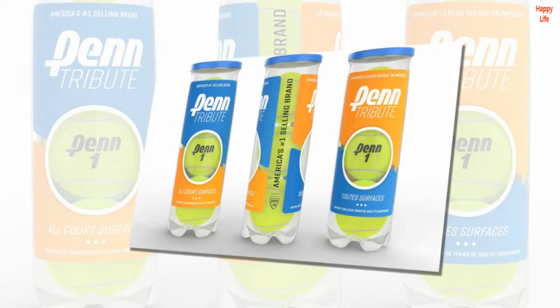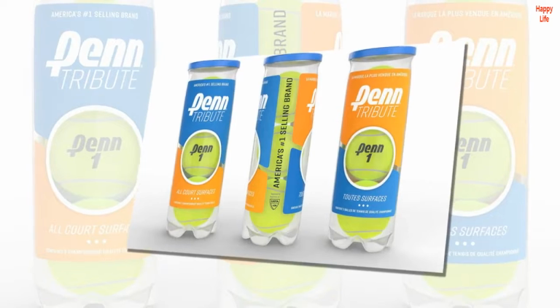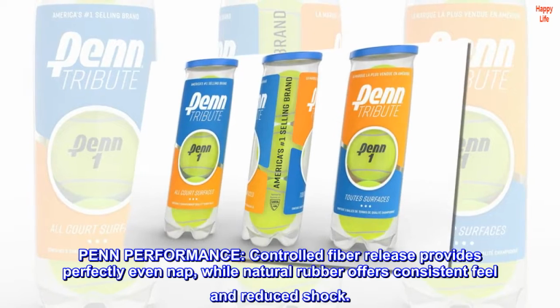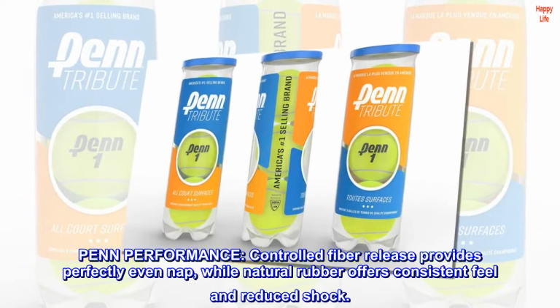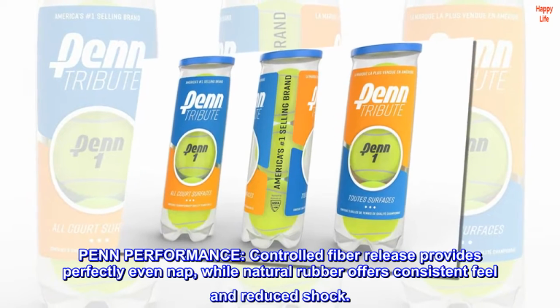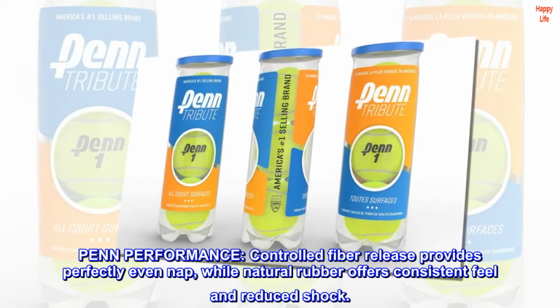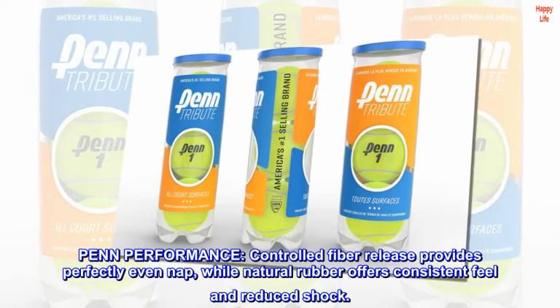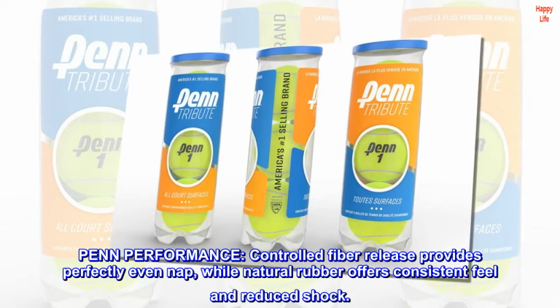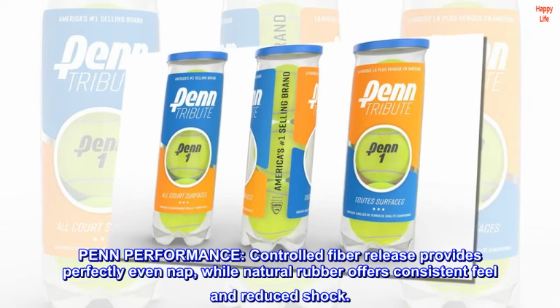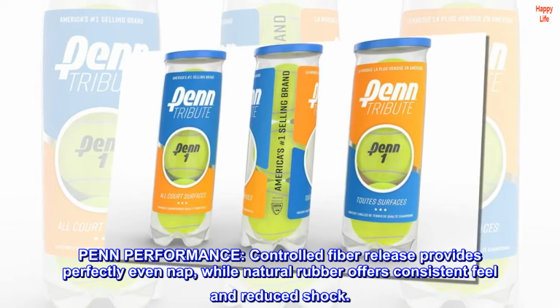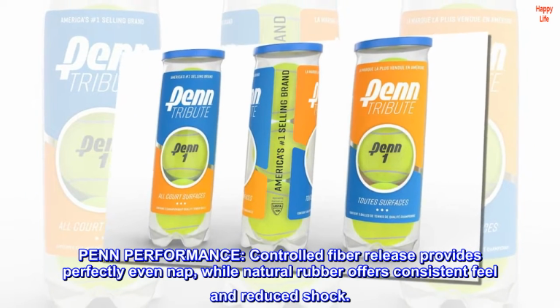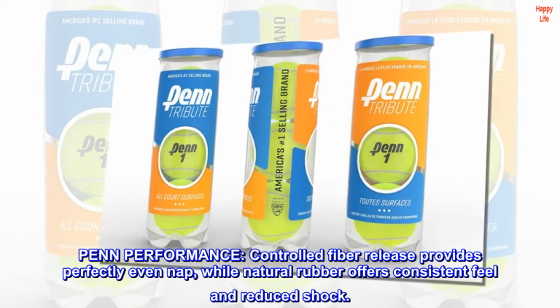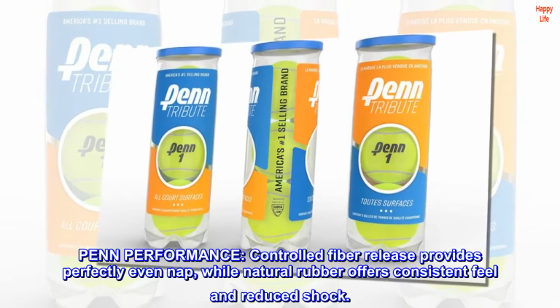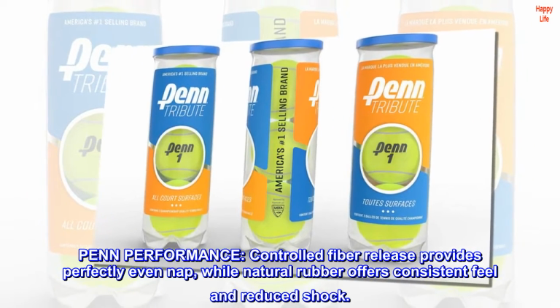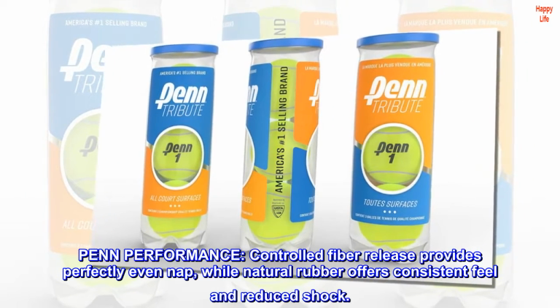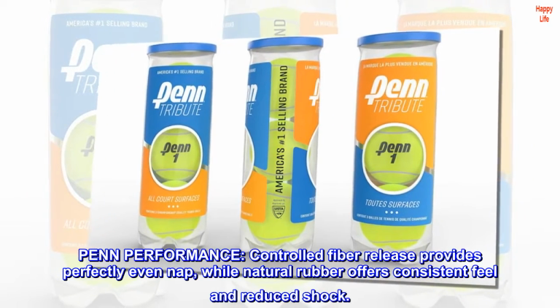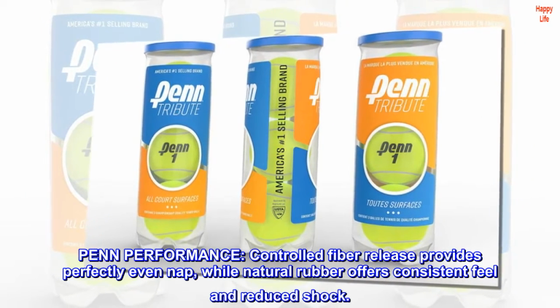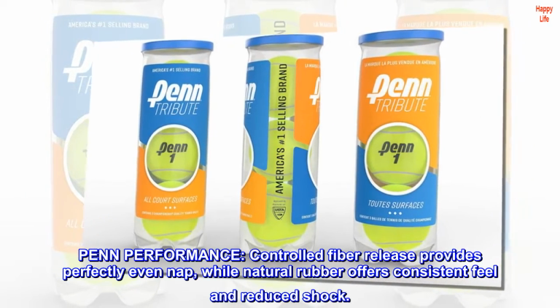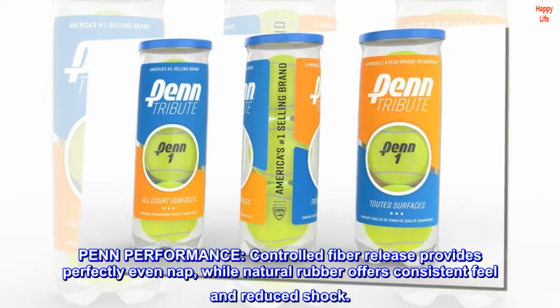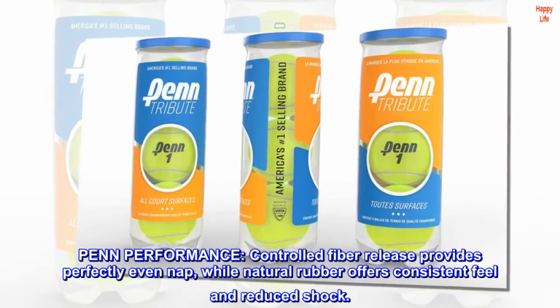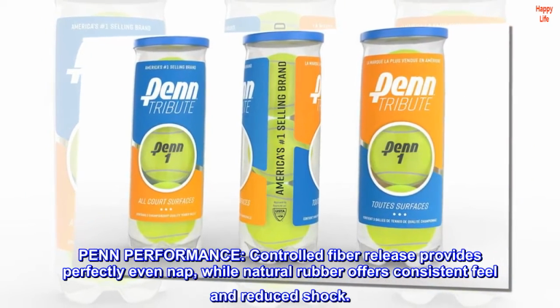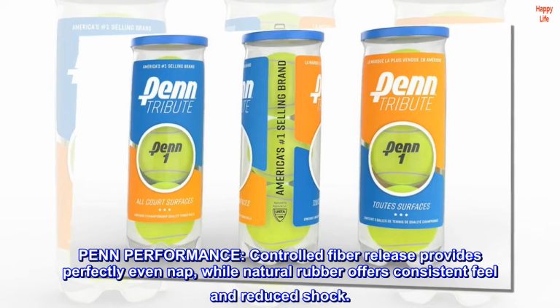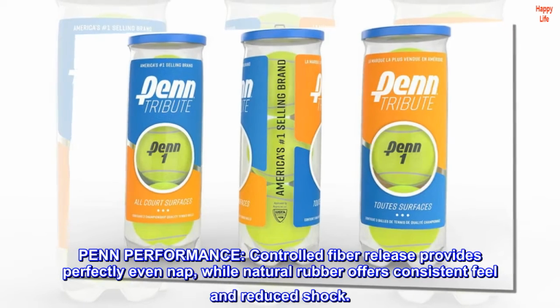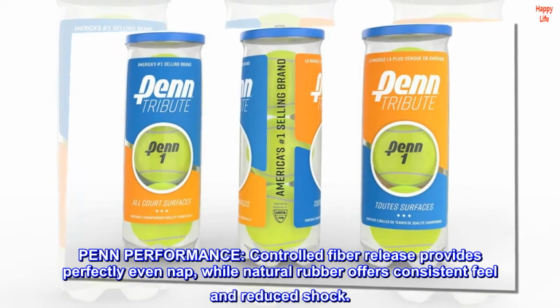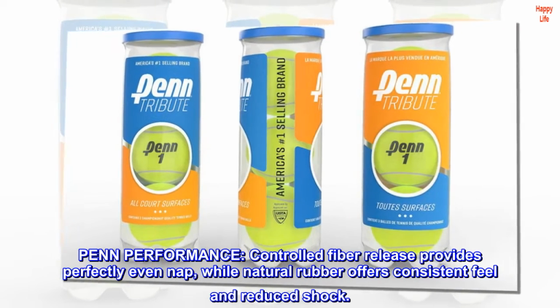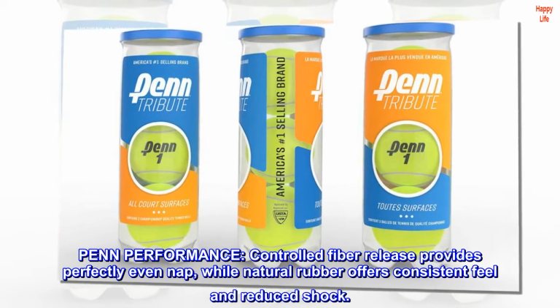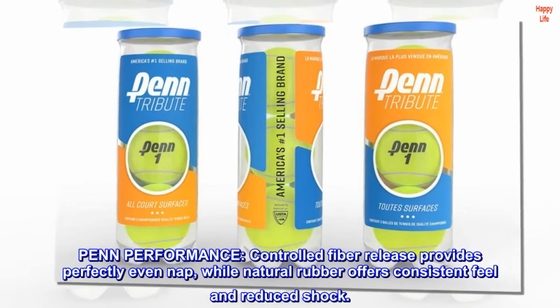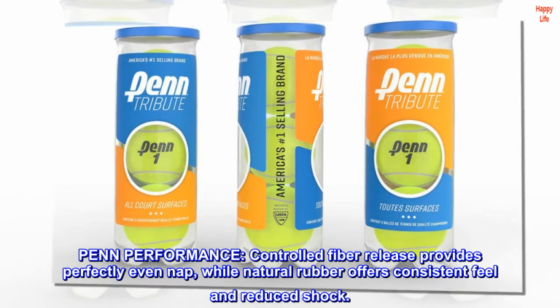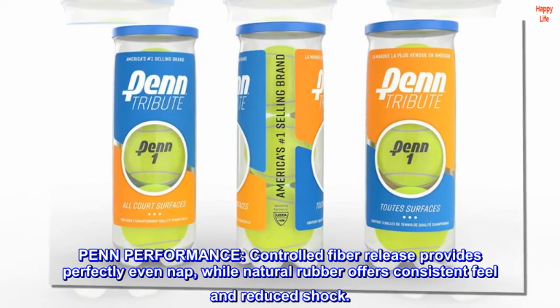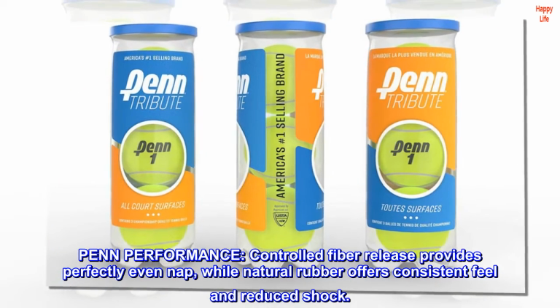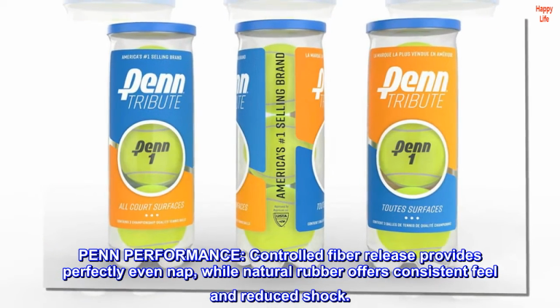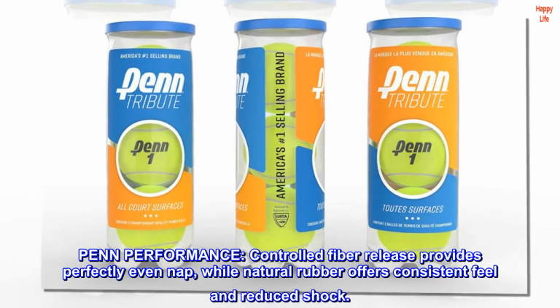Penn performance: controlled fiber release provides perfectly even nap, while natural rubber offers consistent feel and reduced shock.